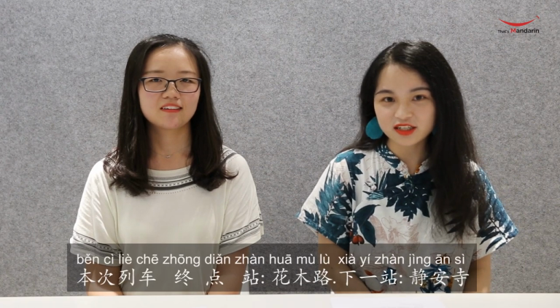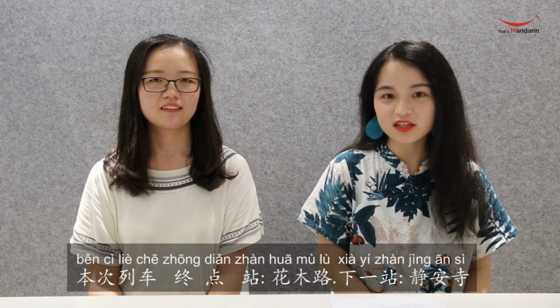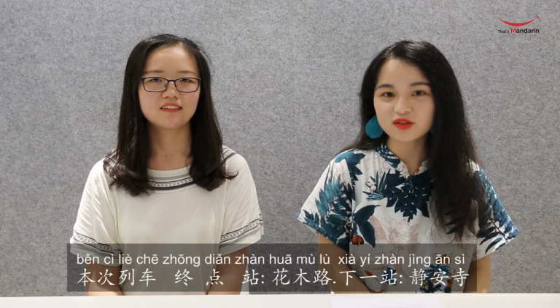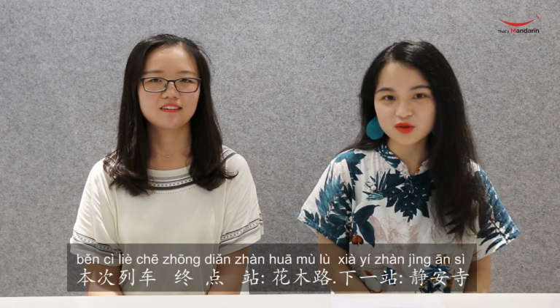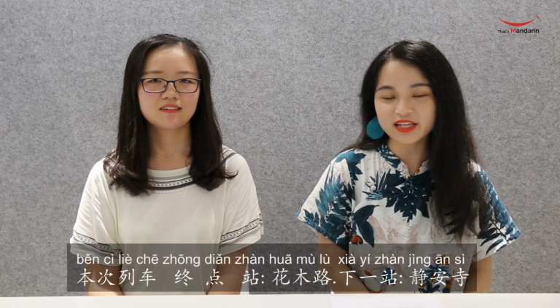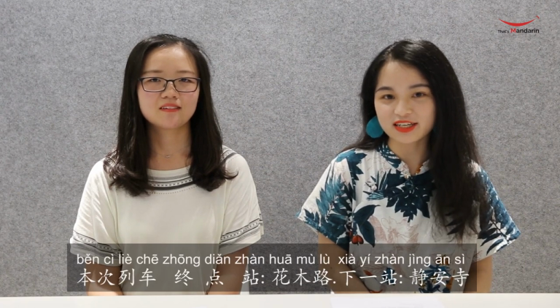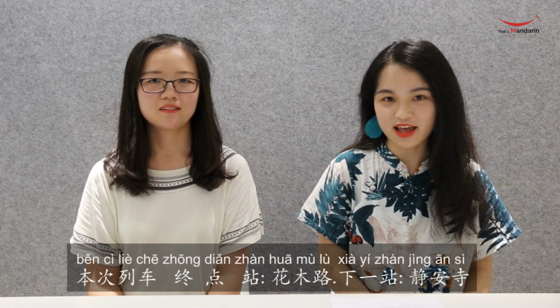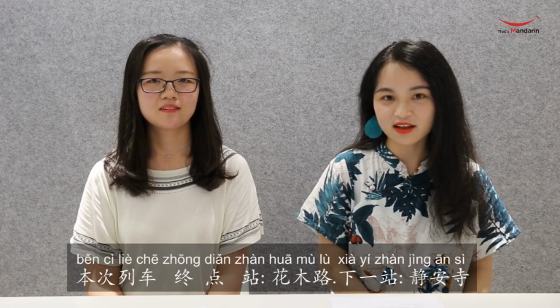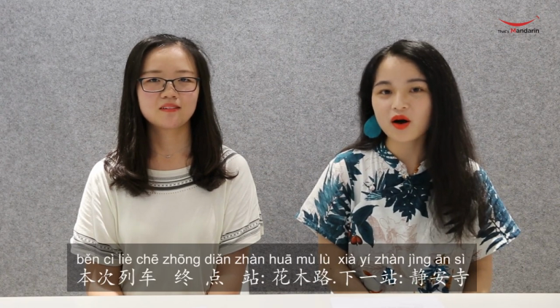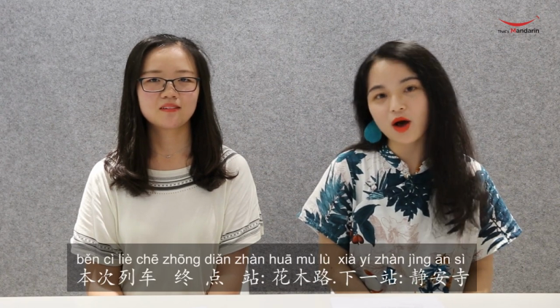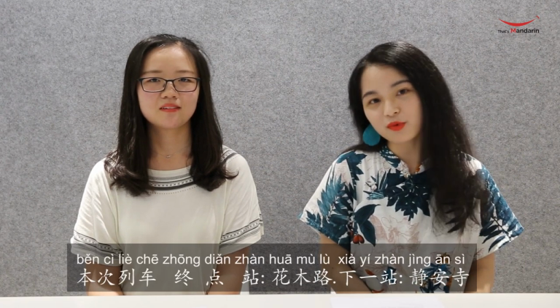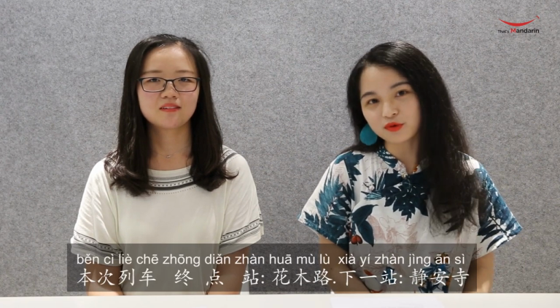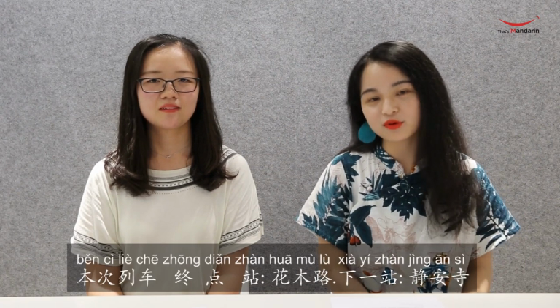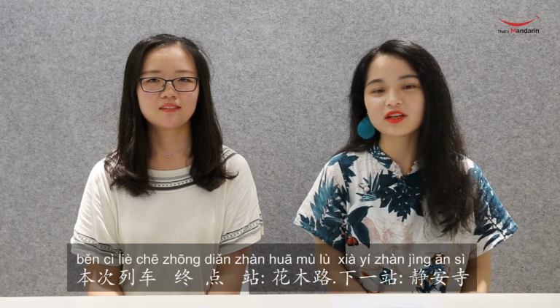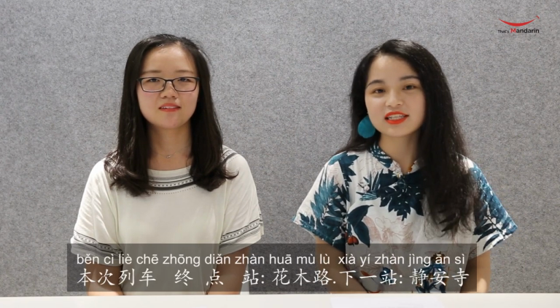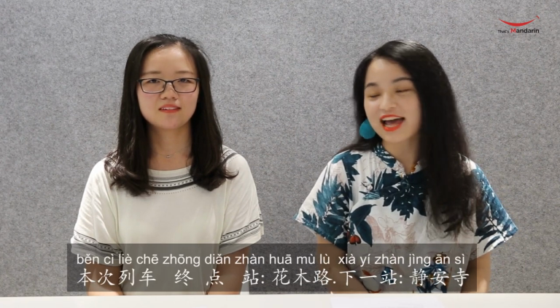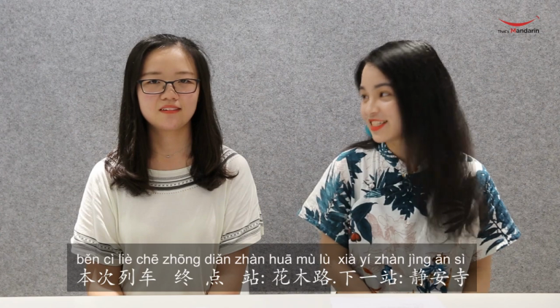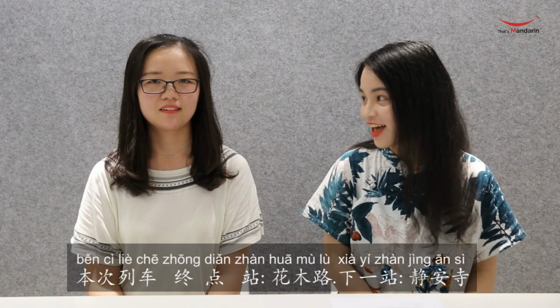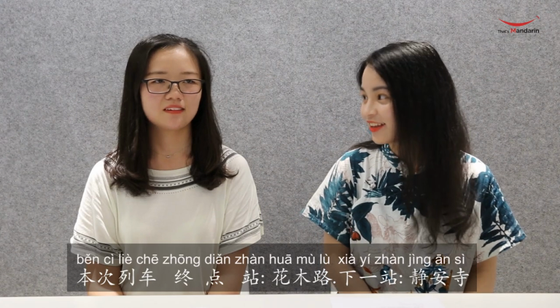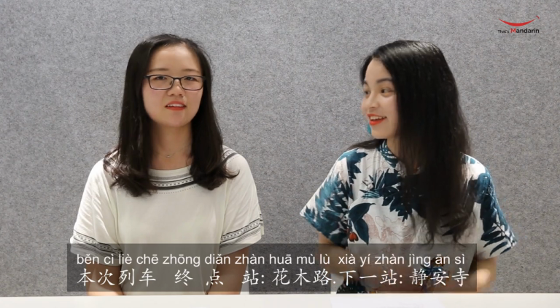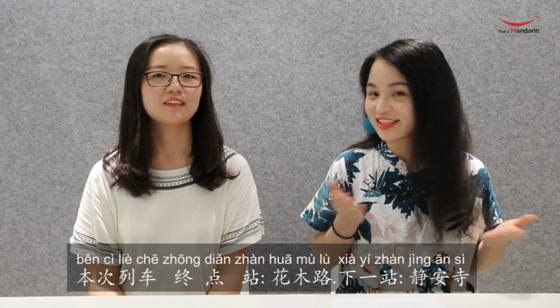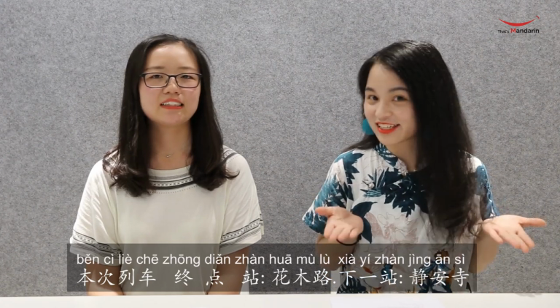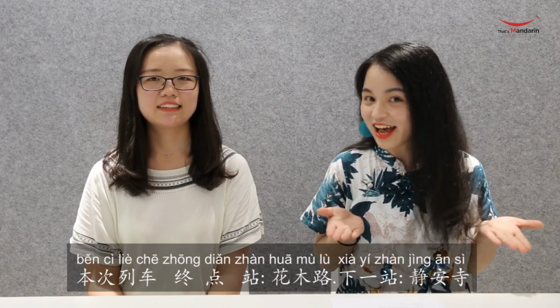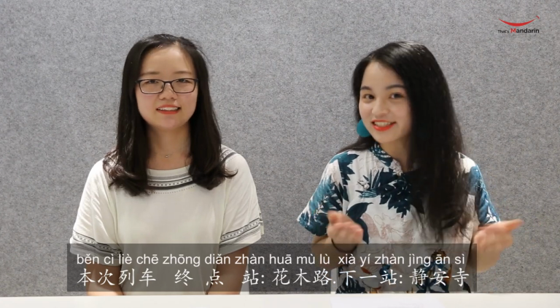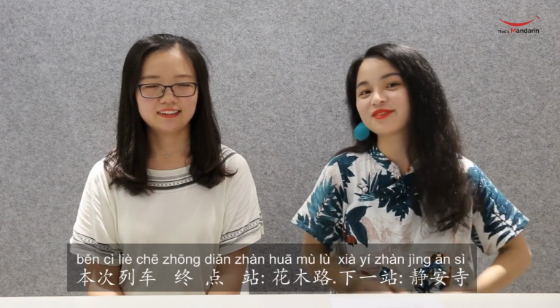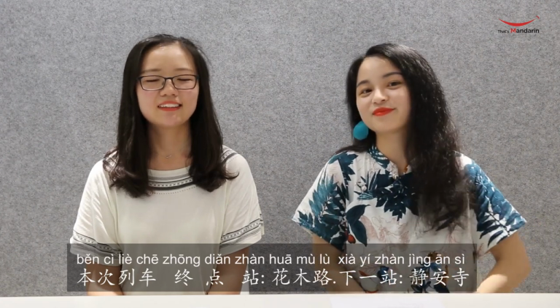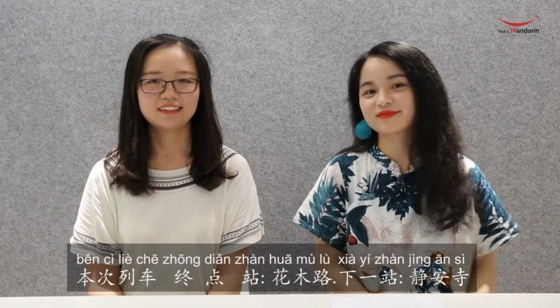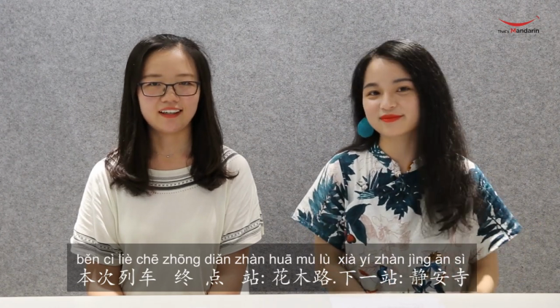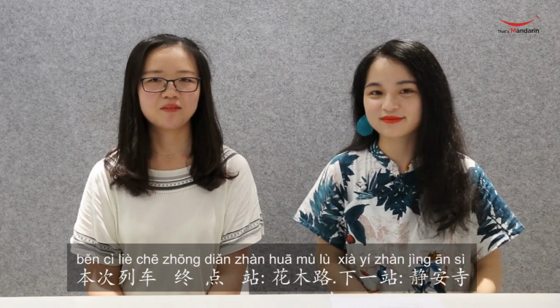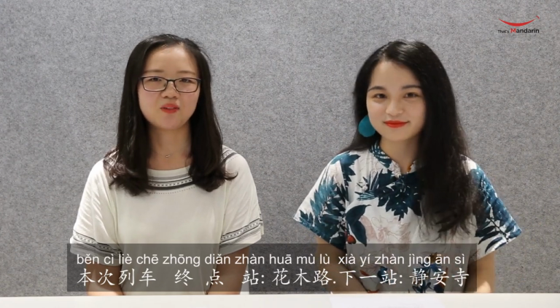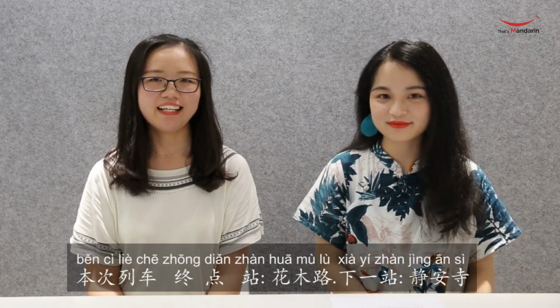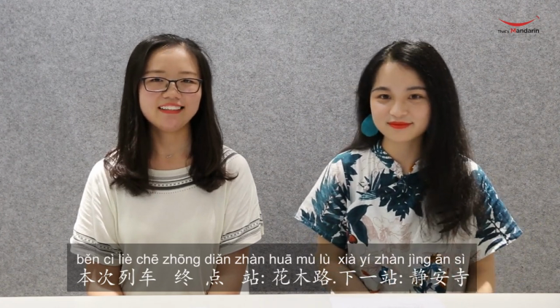Let's review the whole sentence: 本次列车，终点站，花木路，下一站，静安寺. Do you get it?